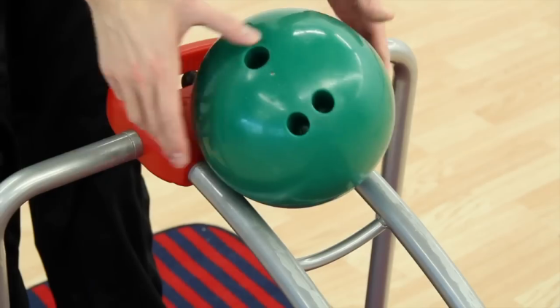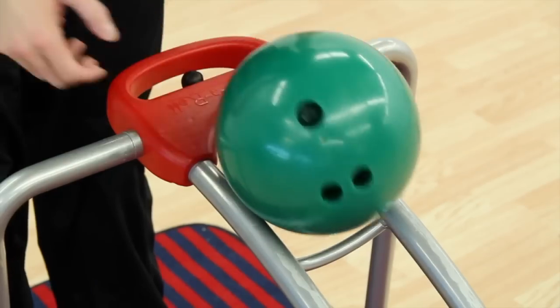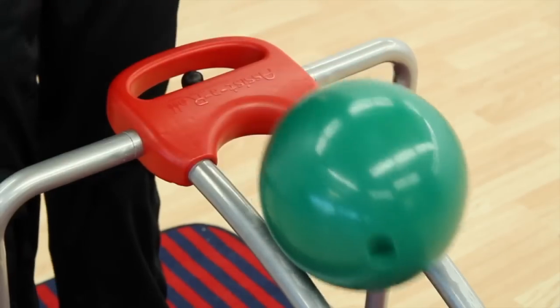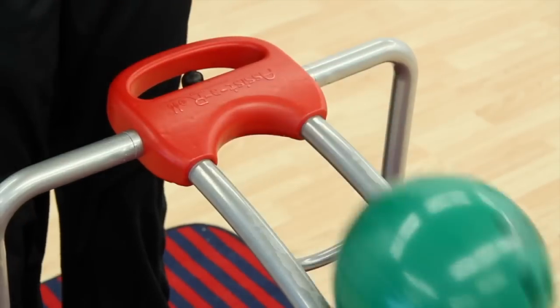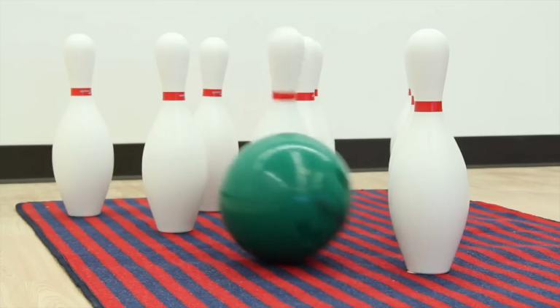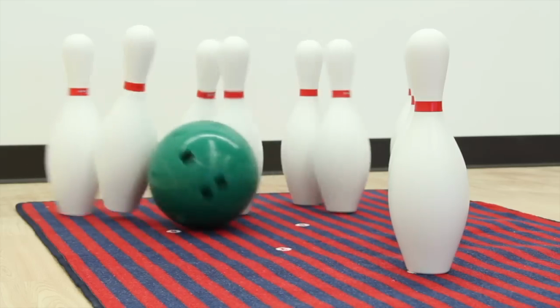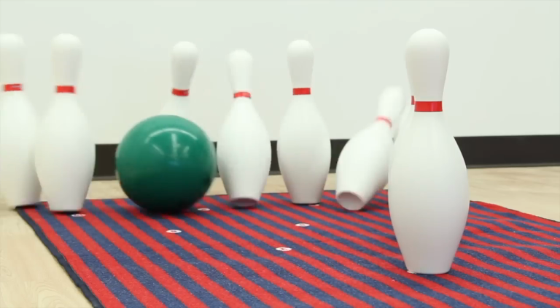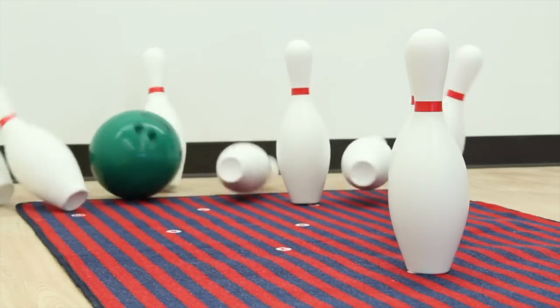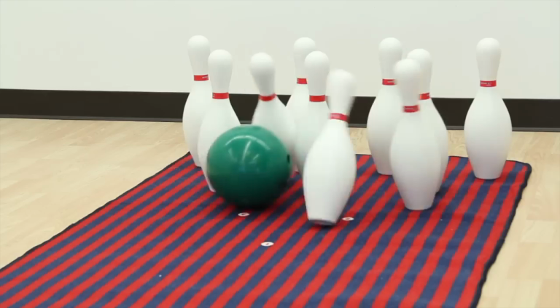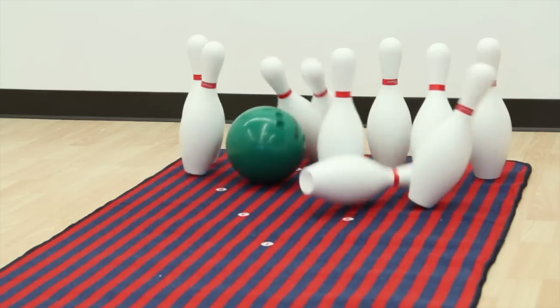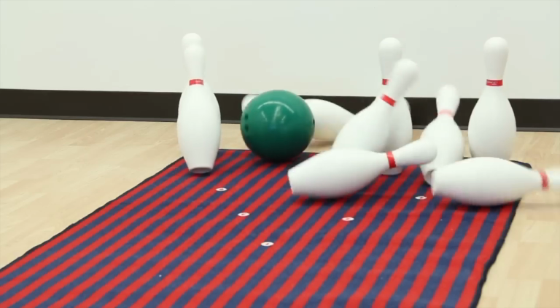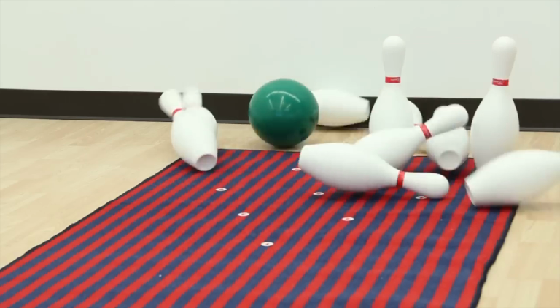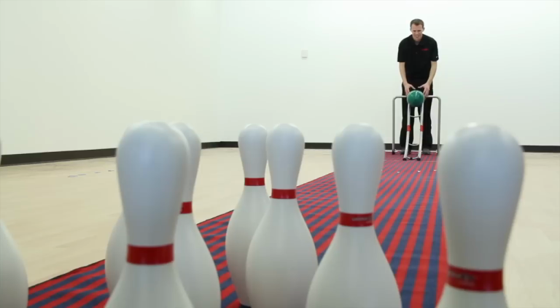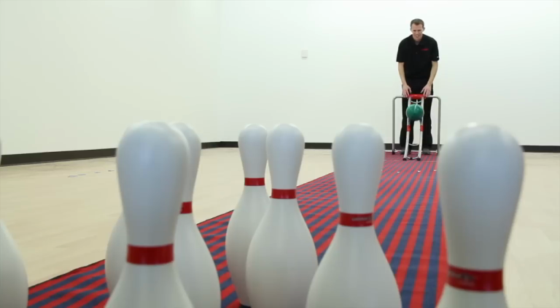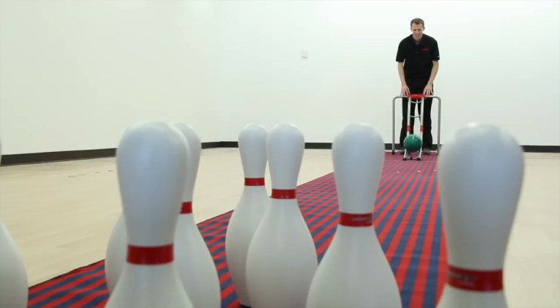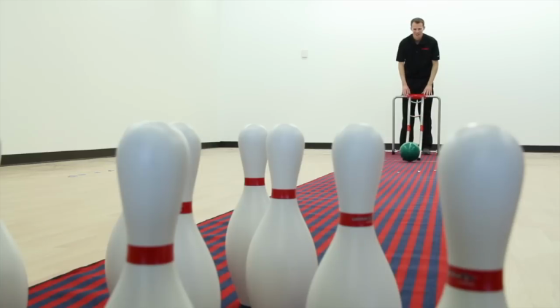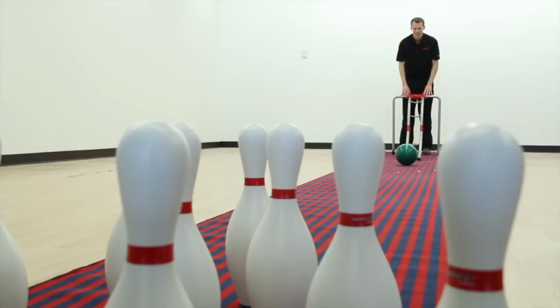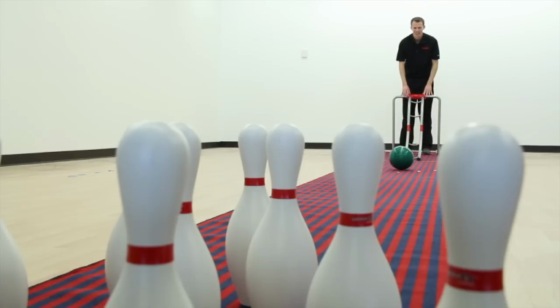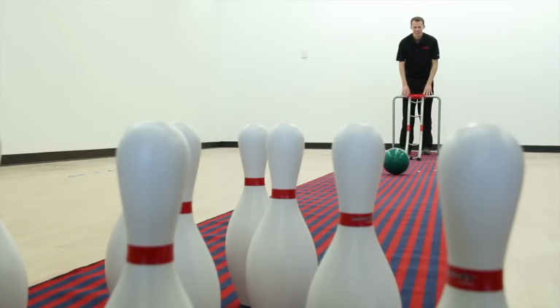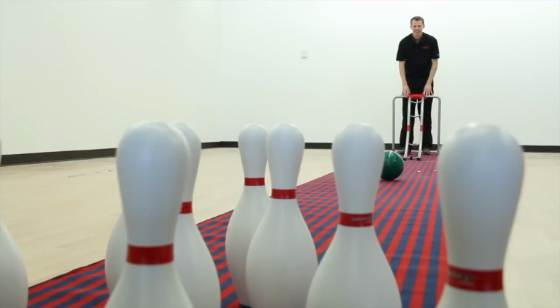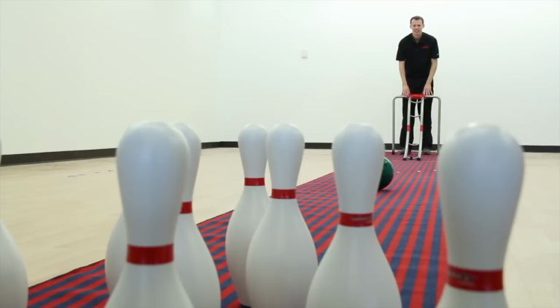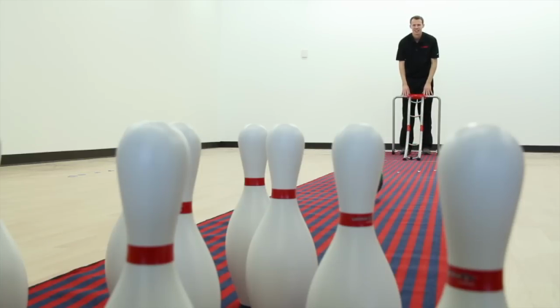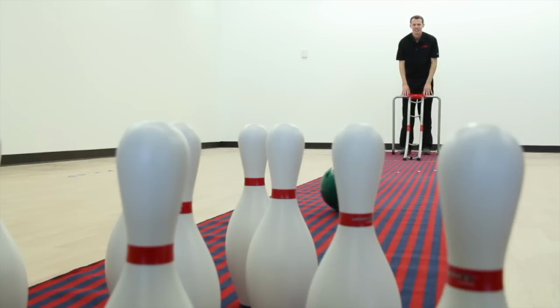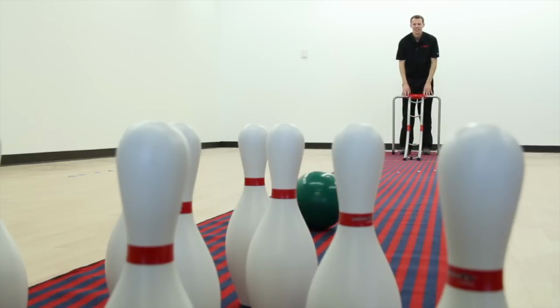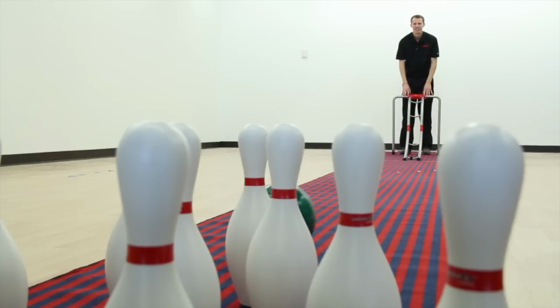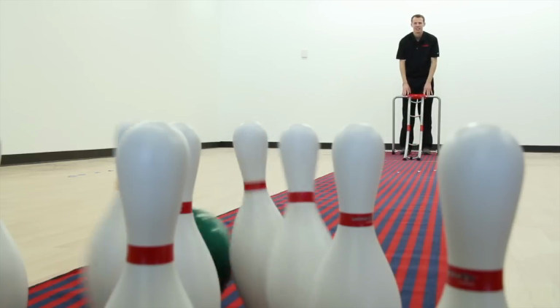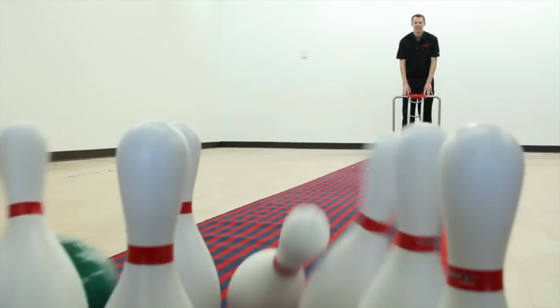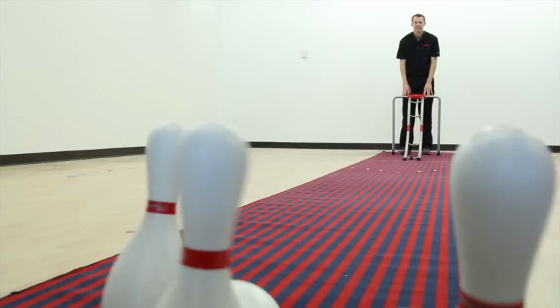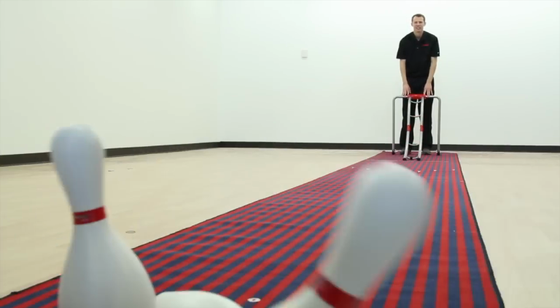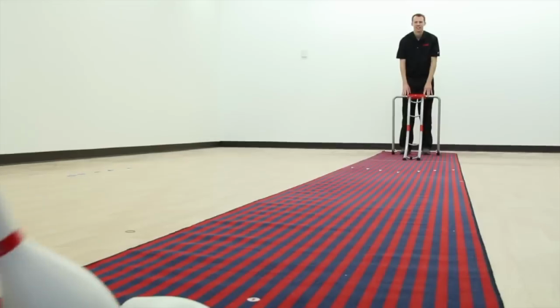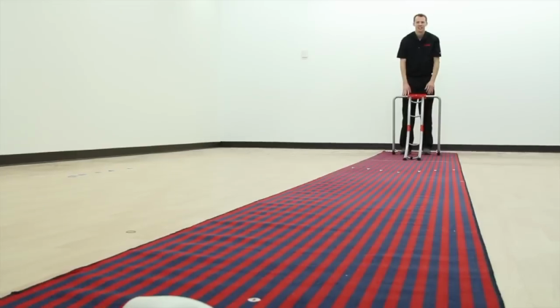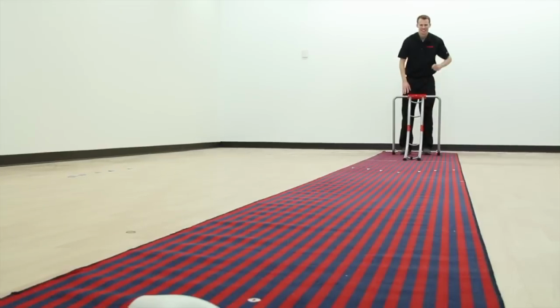Easily boost everyone's confidence and bowling skills. Assister Row Bowling Ramp, only from Gopher.